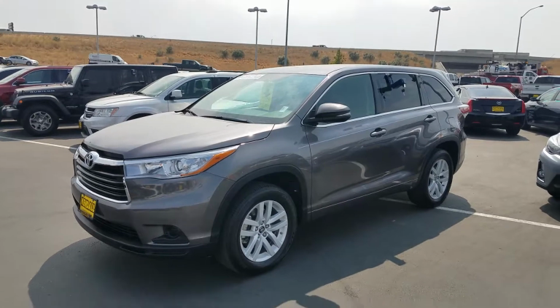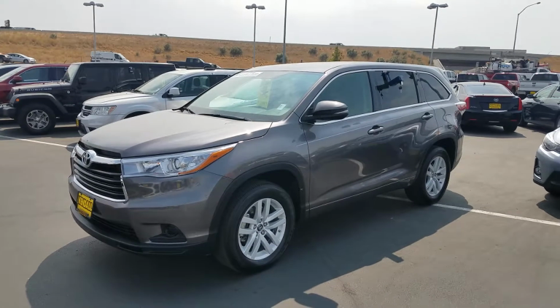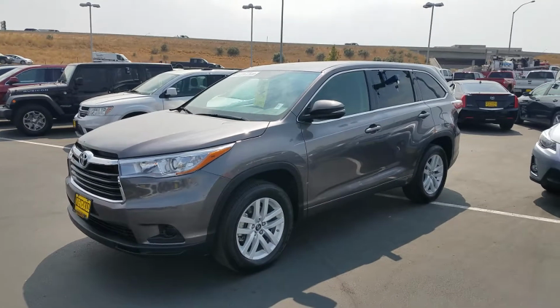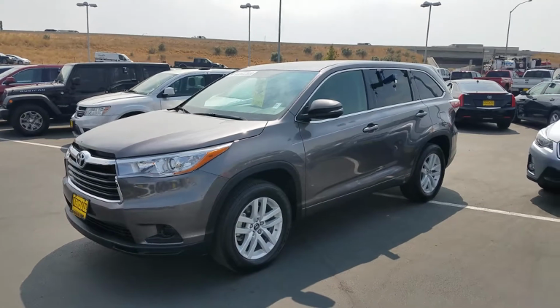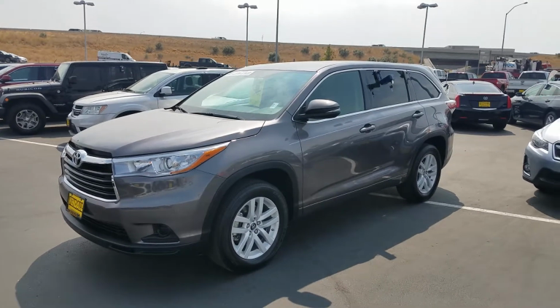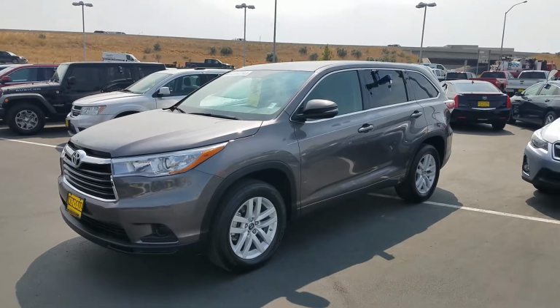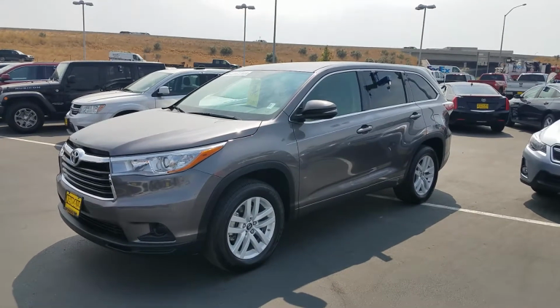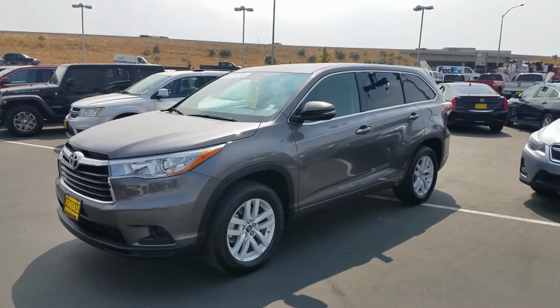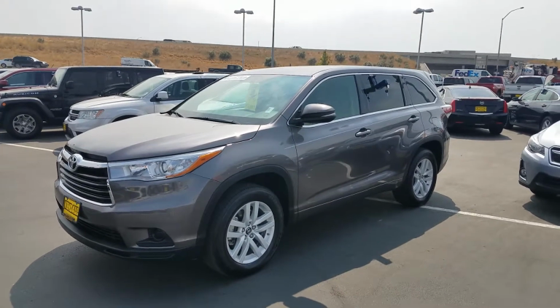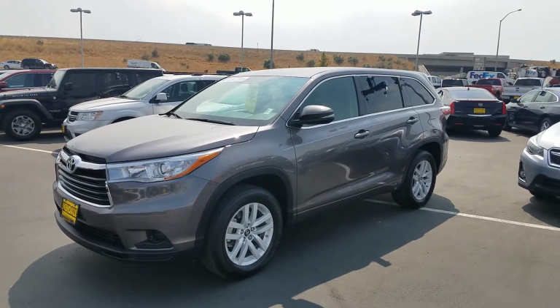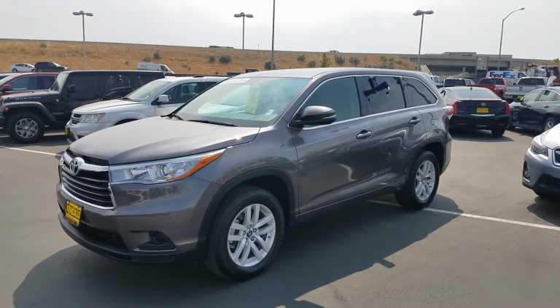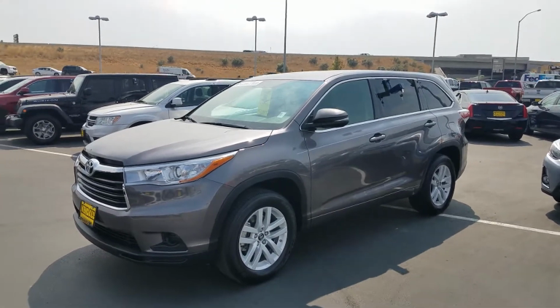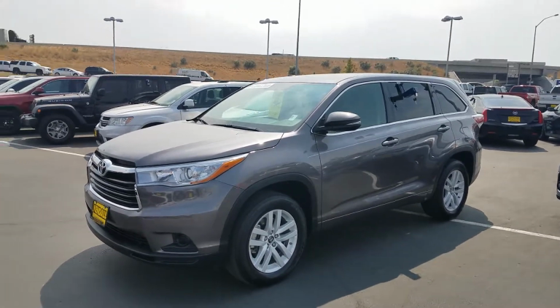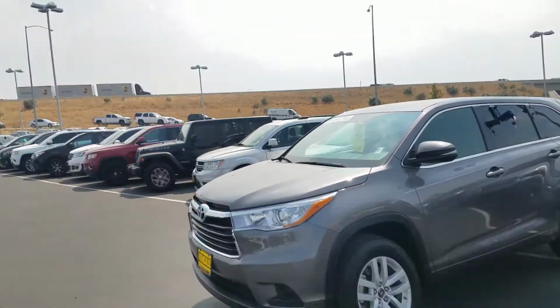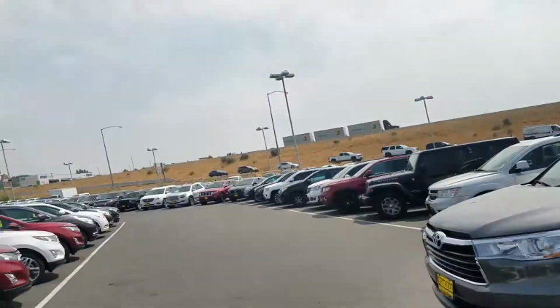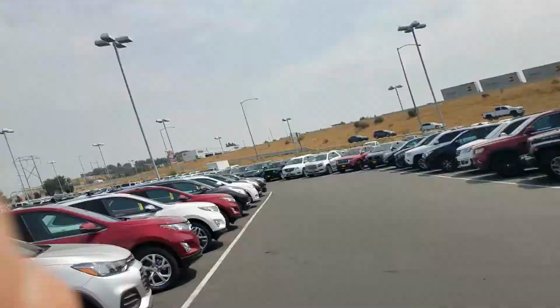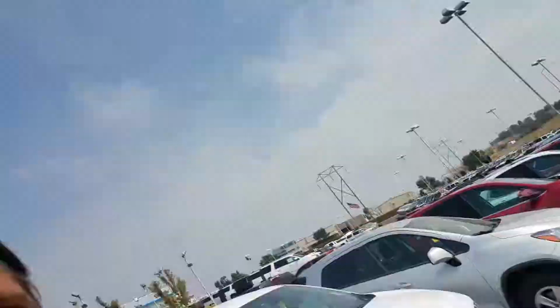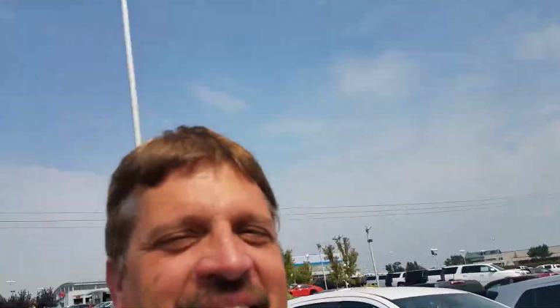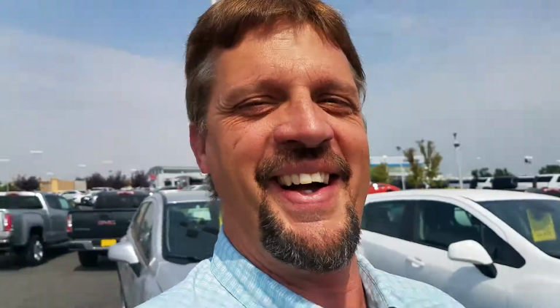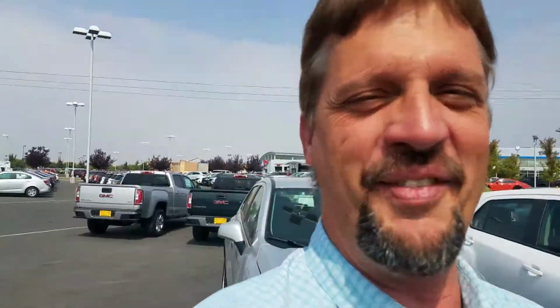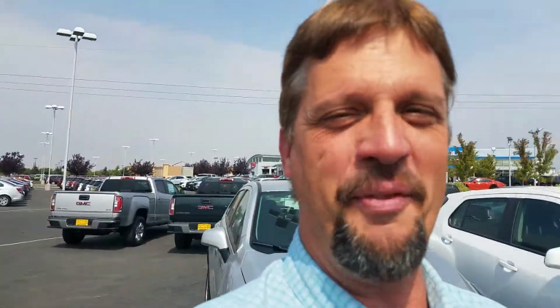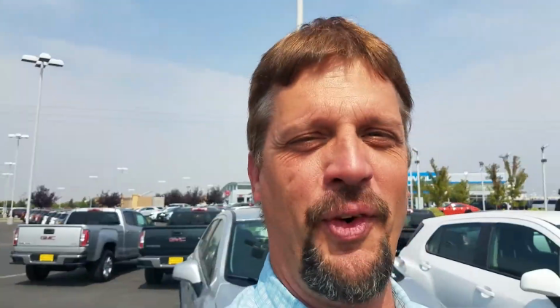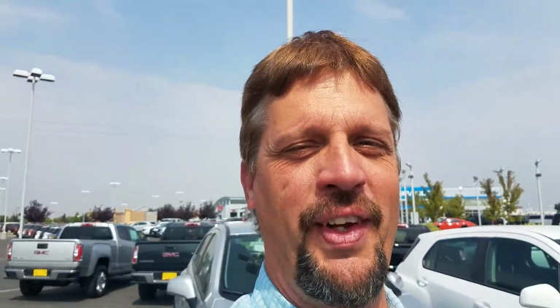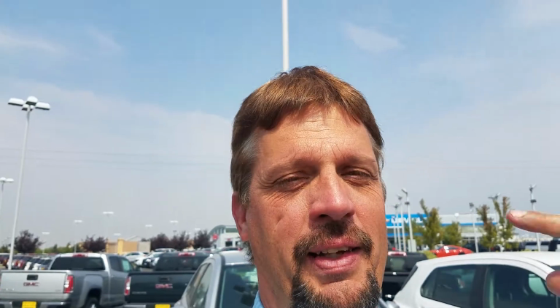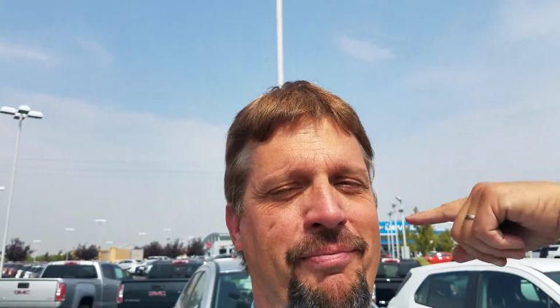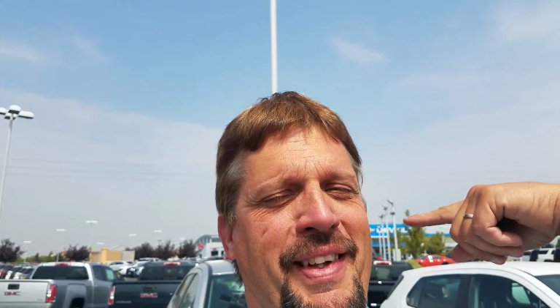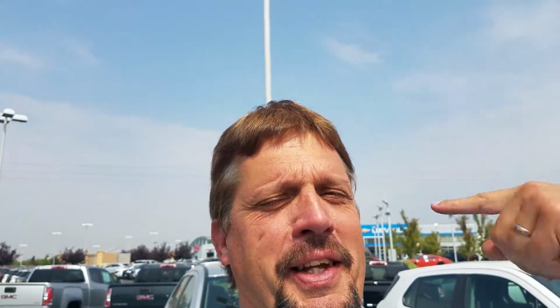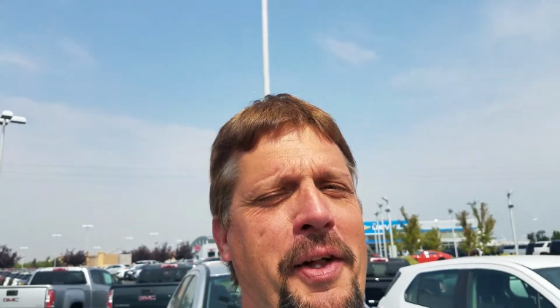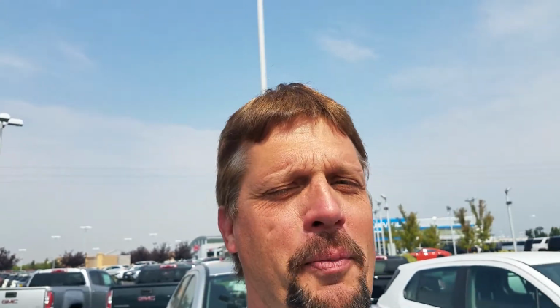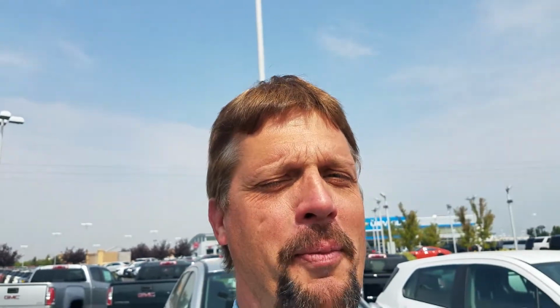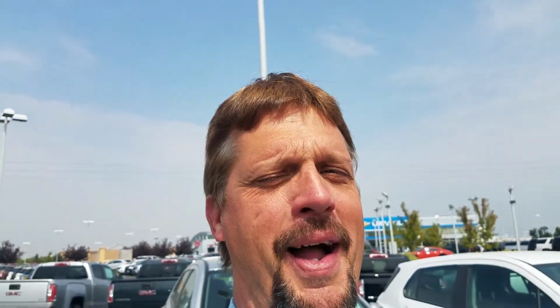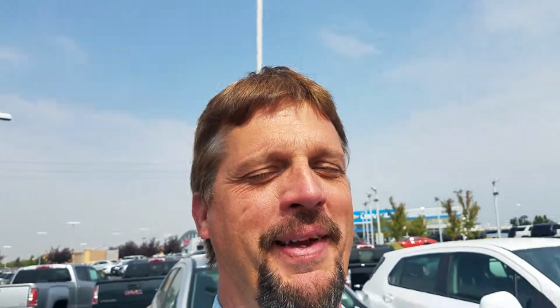Hi Ben, Tim Crowley with the Kindle Auto Mall in Nampa. I'm Tim Crowley and that's the Kindle Auto Mall behind me.